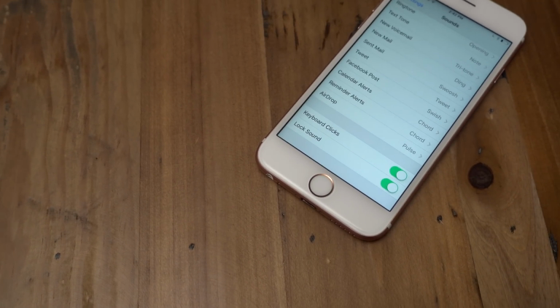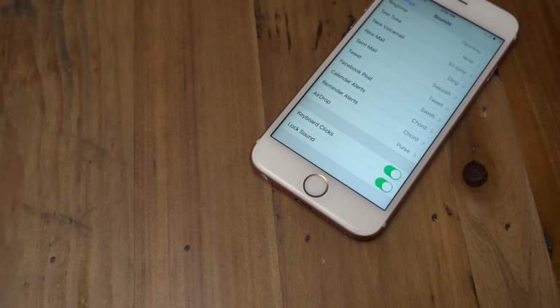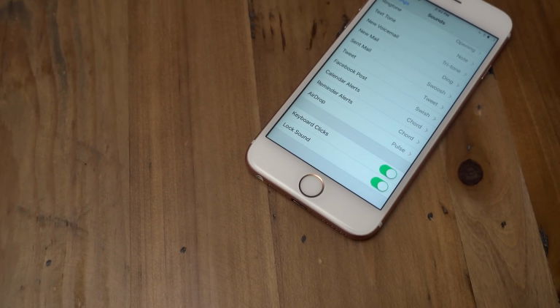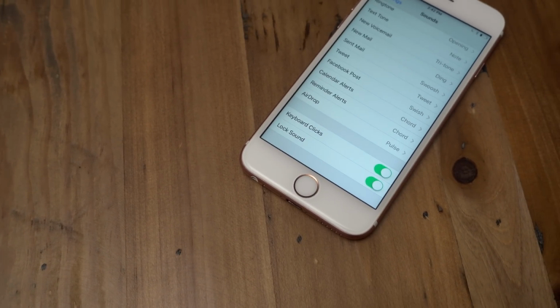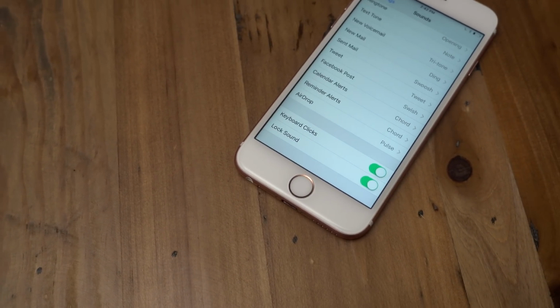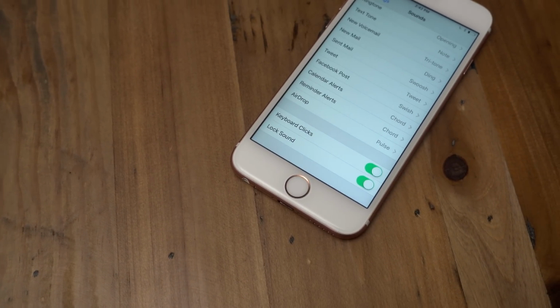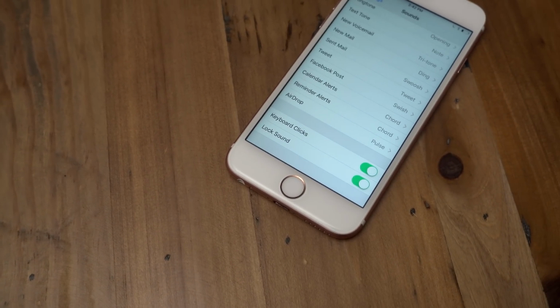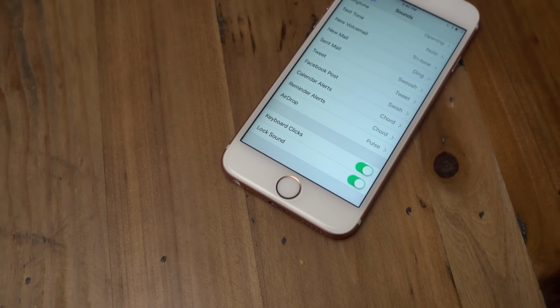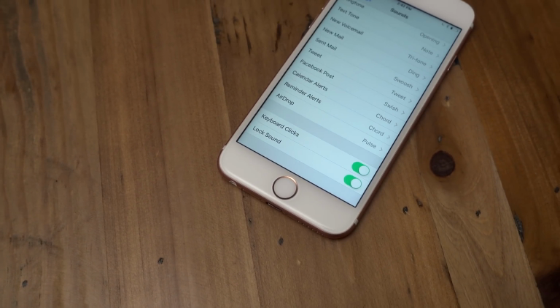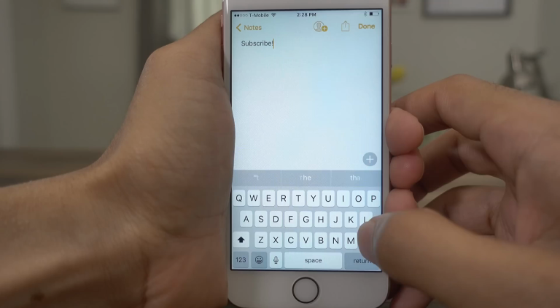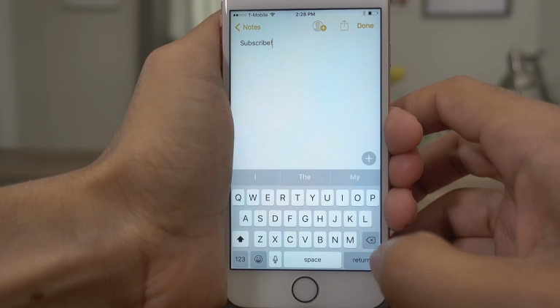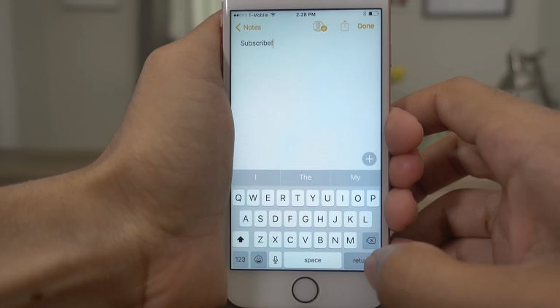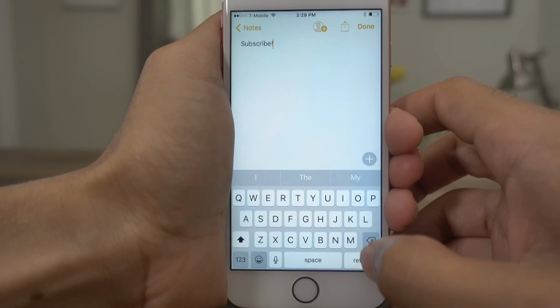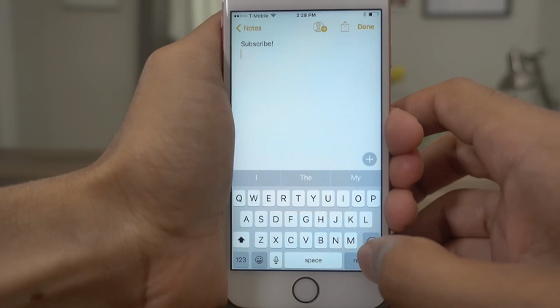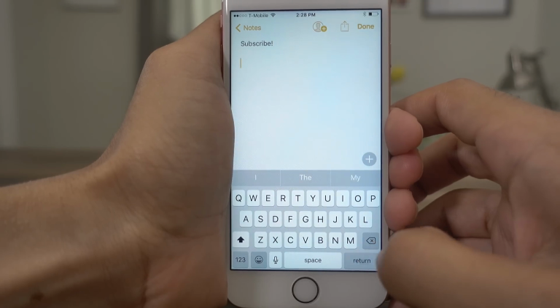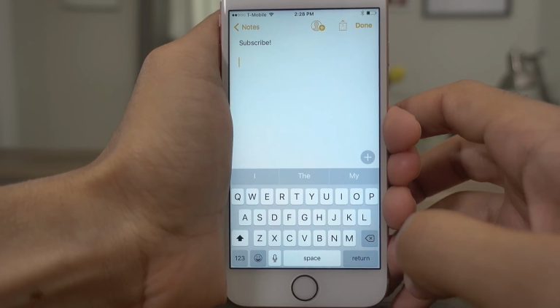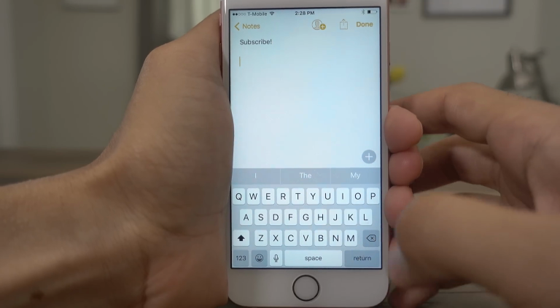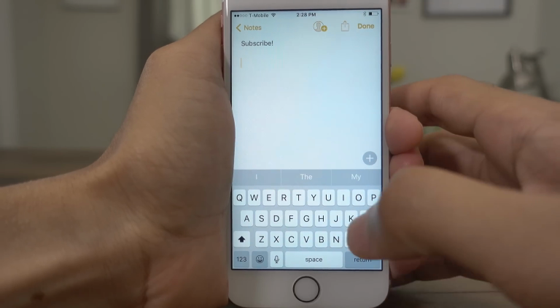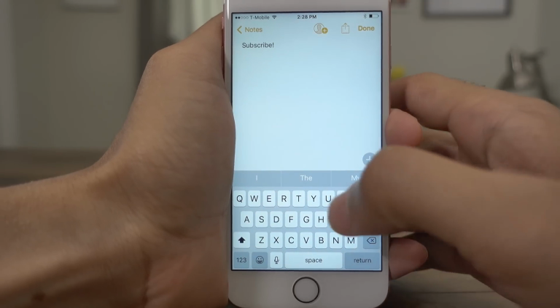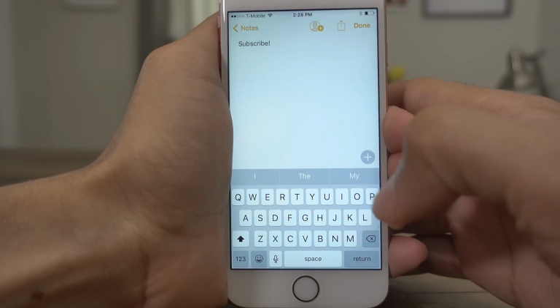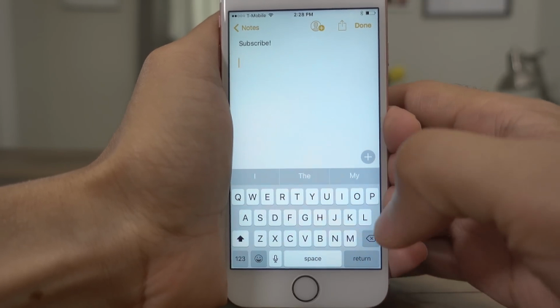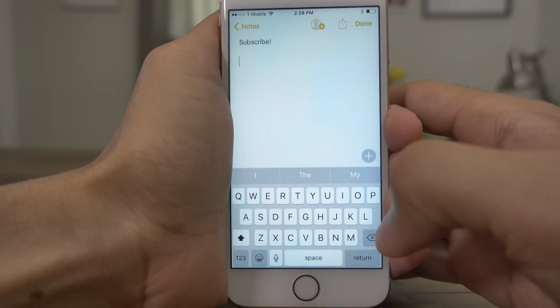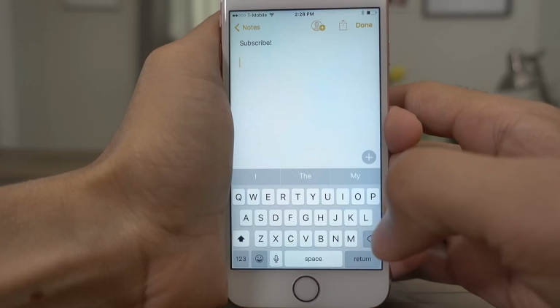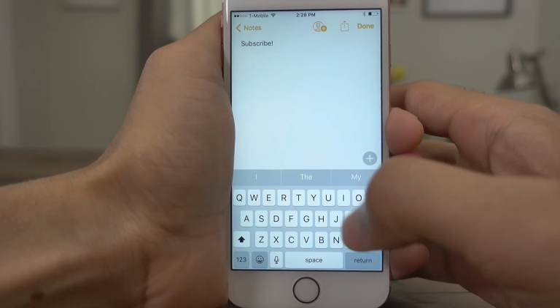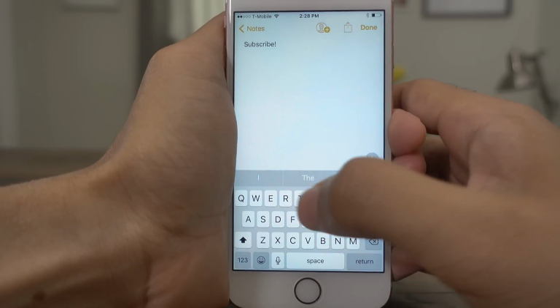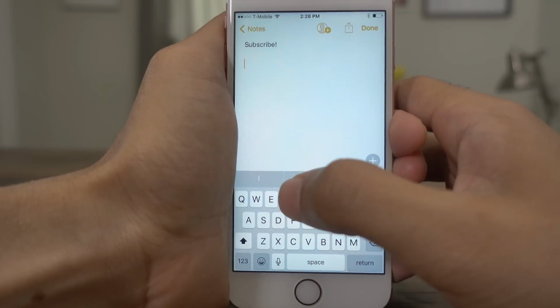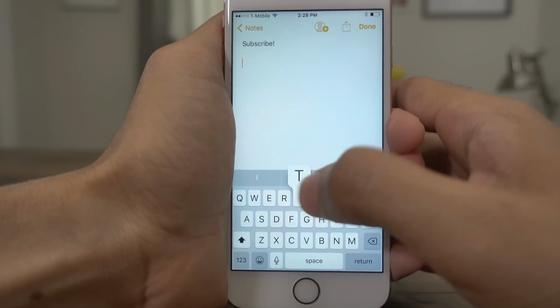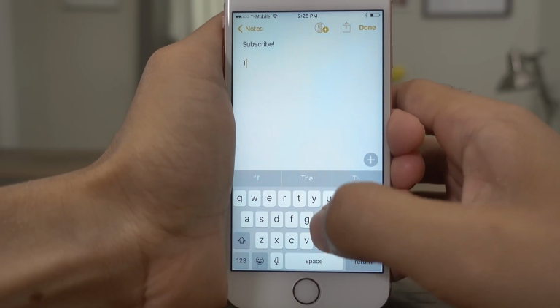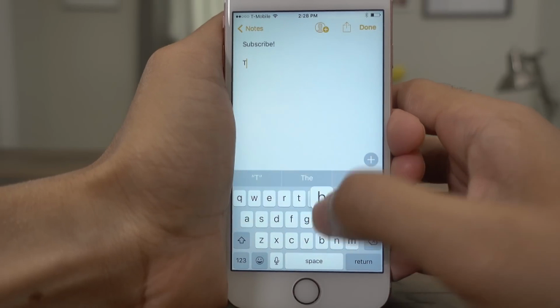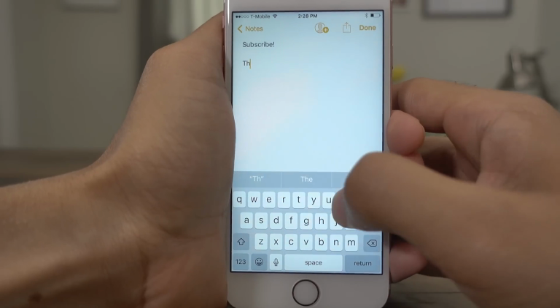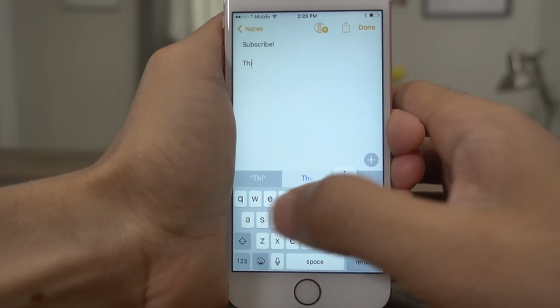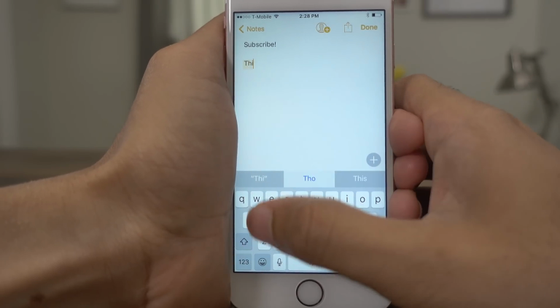You also get louder keyboard clicks. The keyboard clicks are no longer so low that they're virtually inaudible.